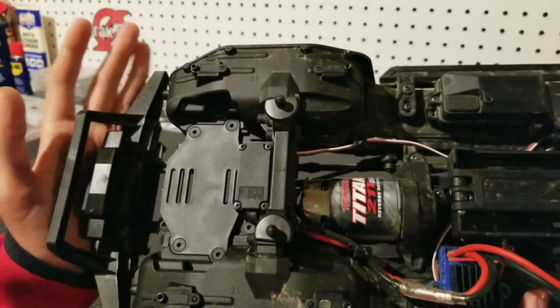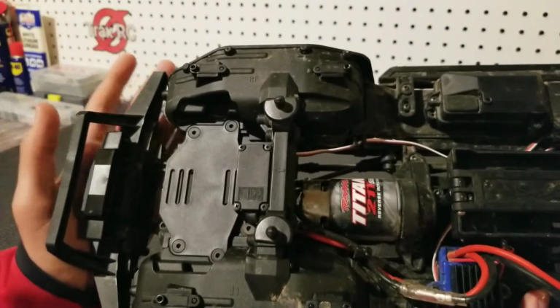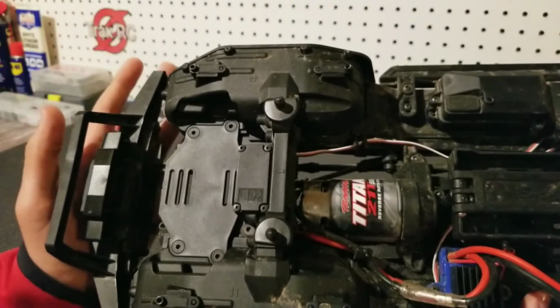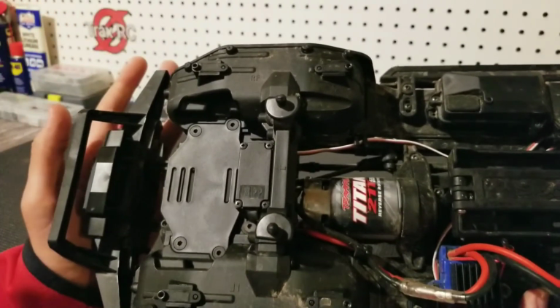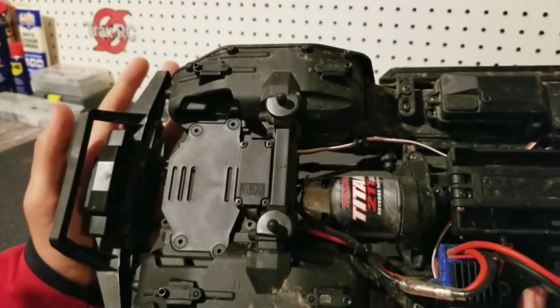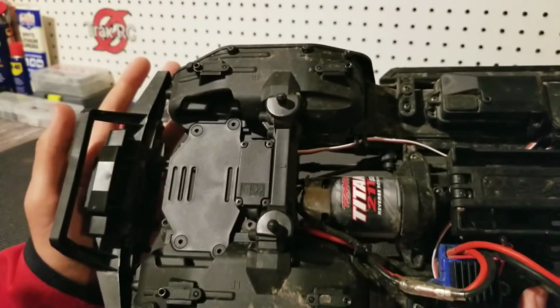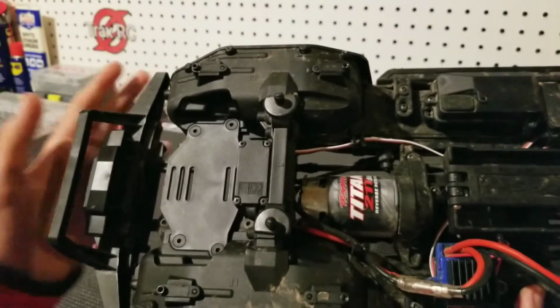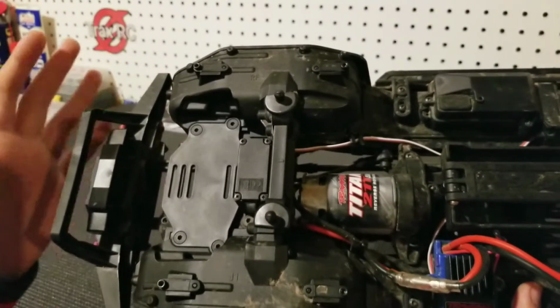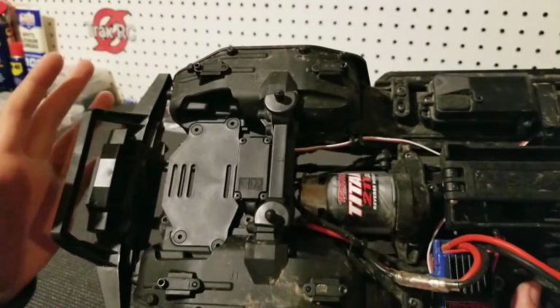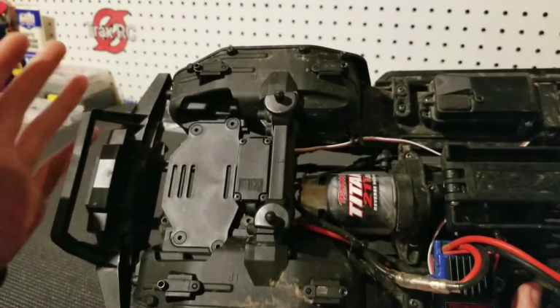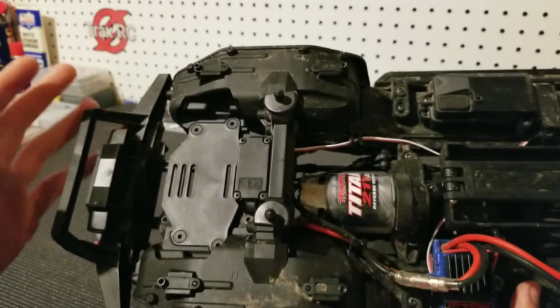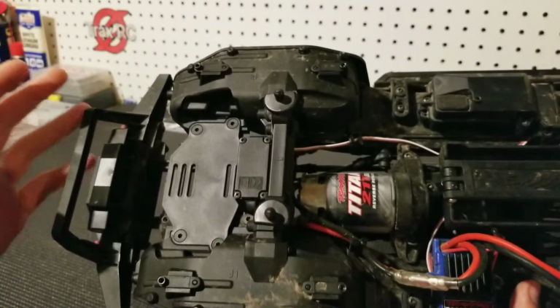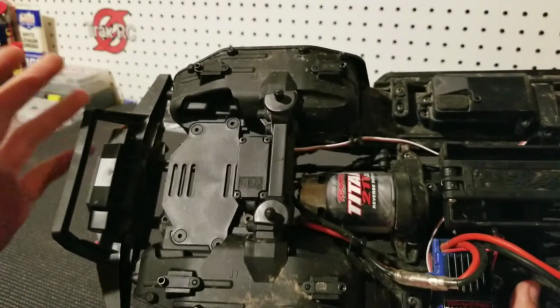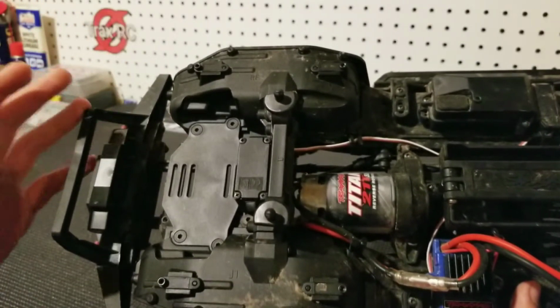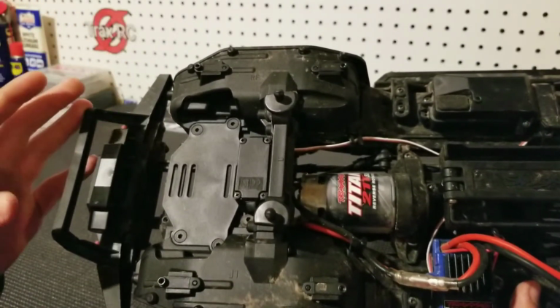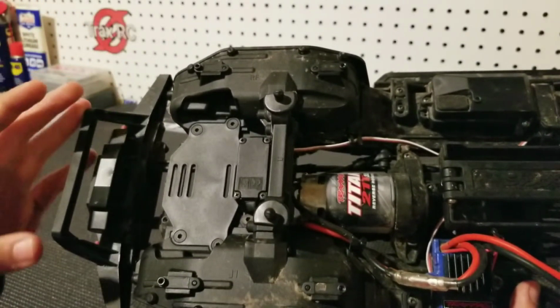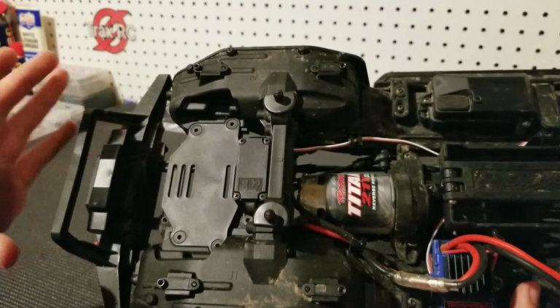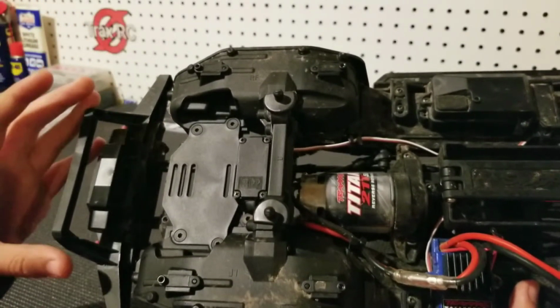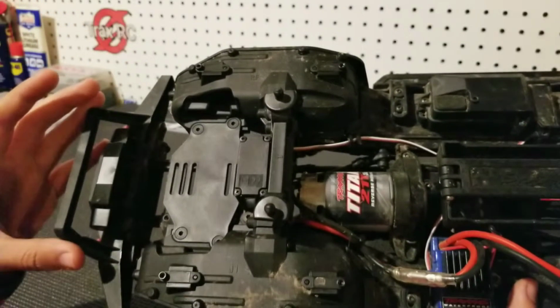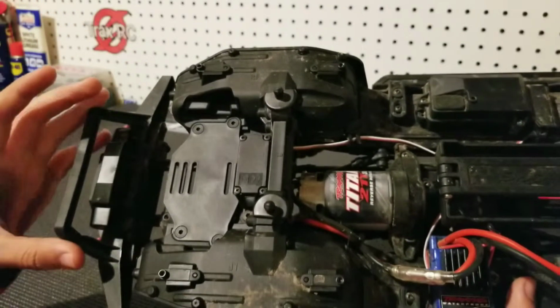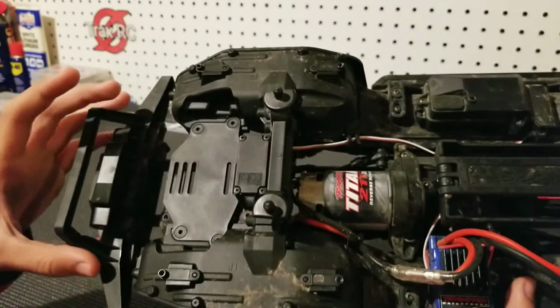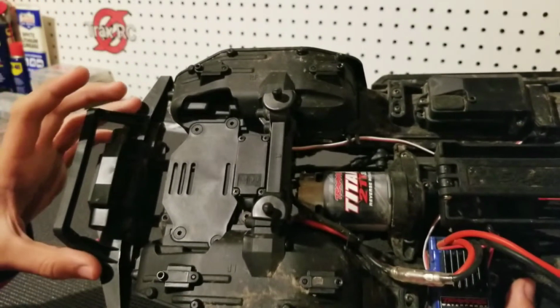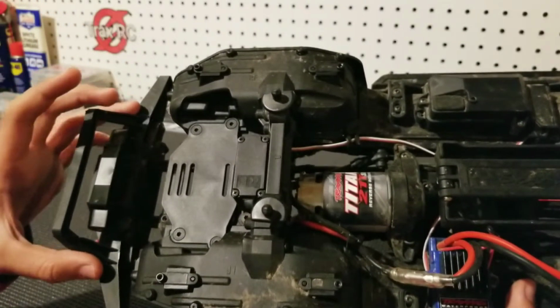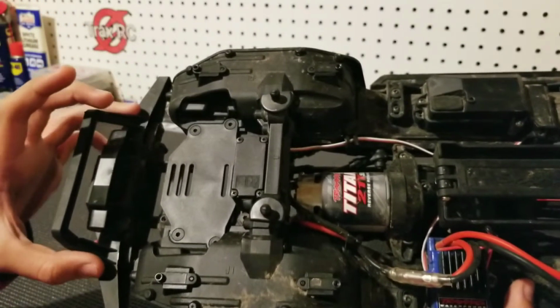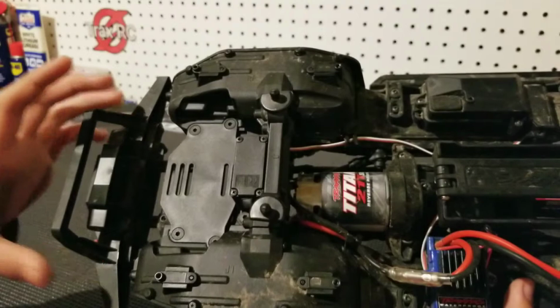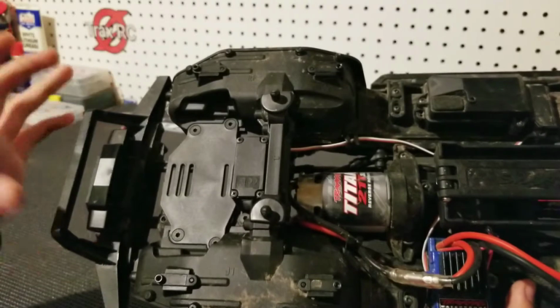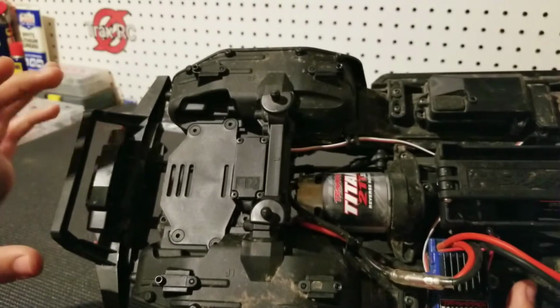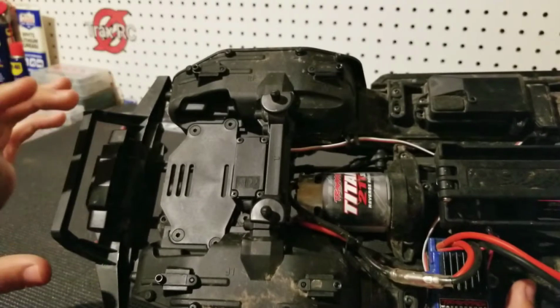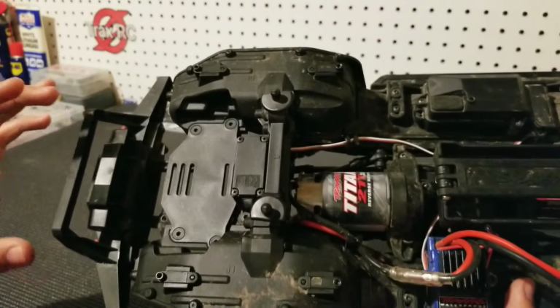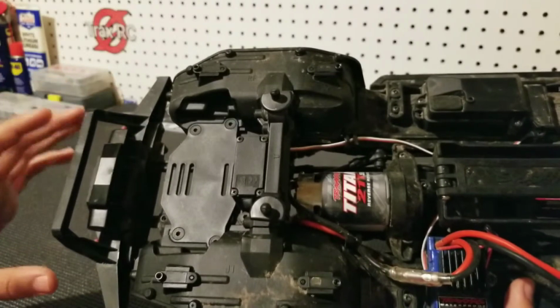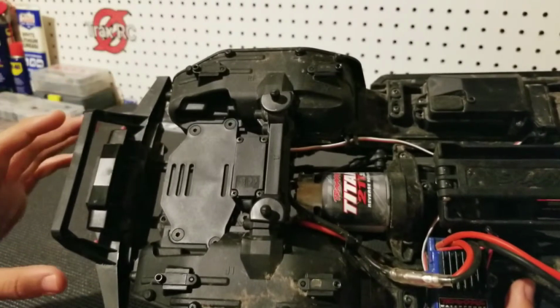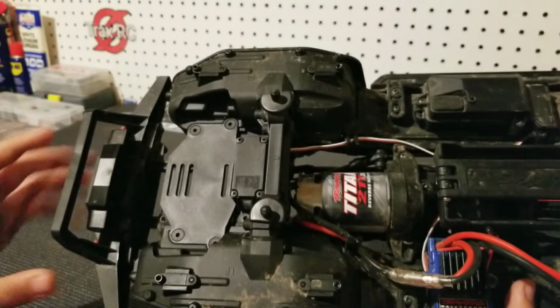Just keep in mind that you will have to trim the body a little bit if you're doing either of these modifications.